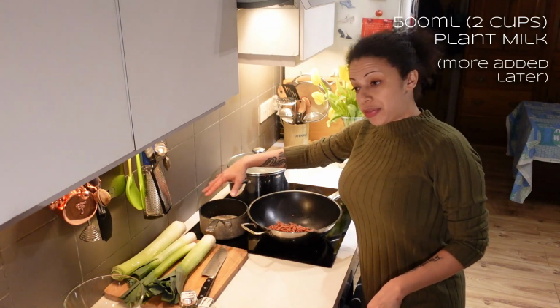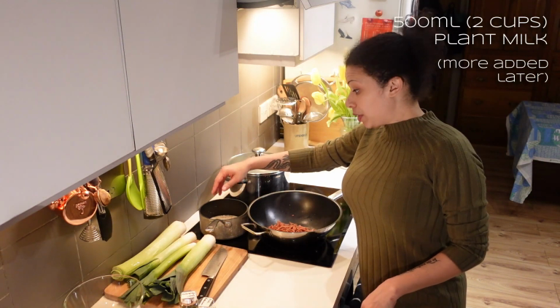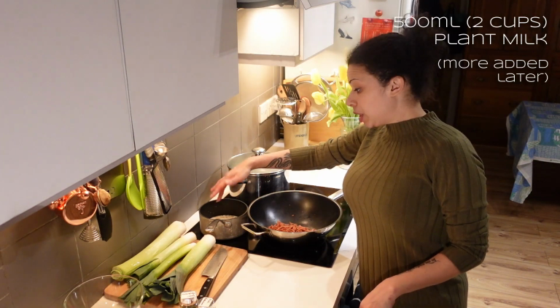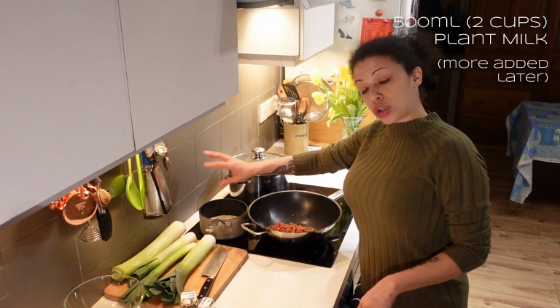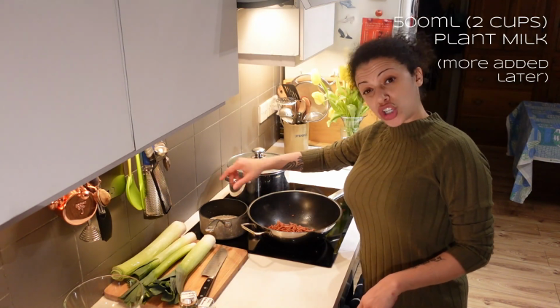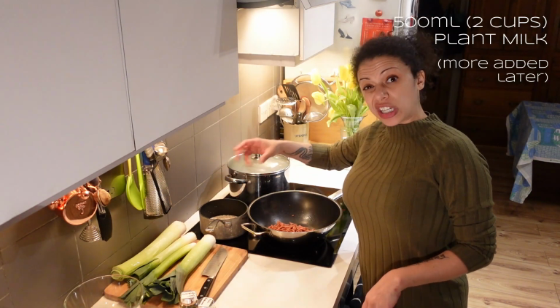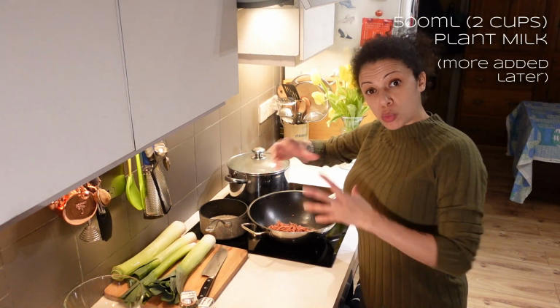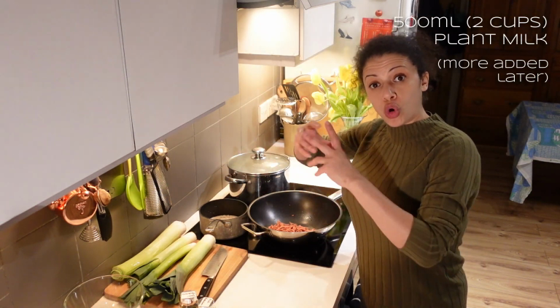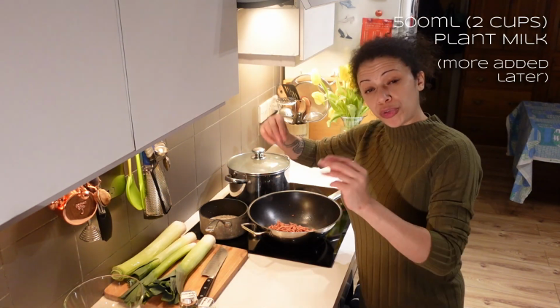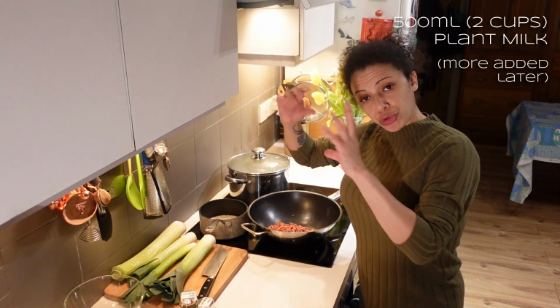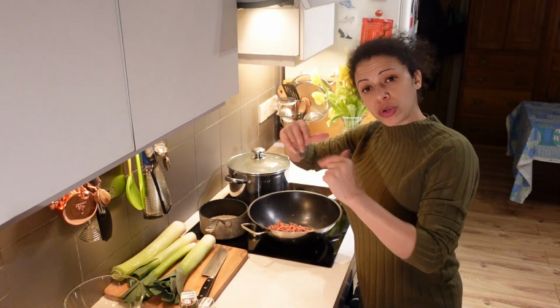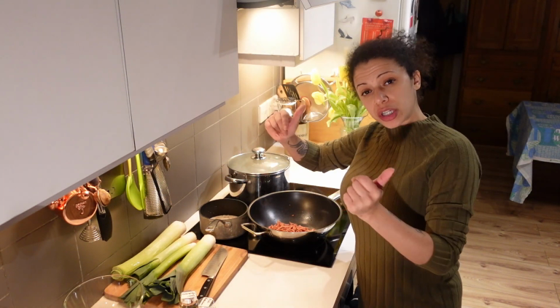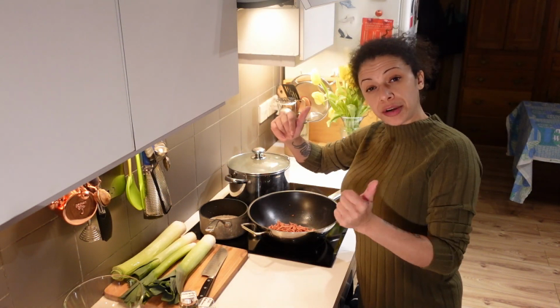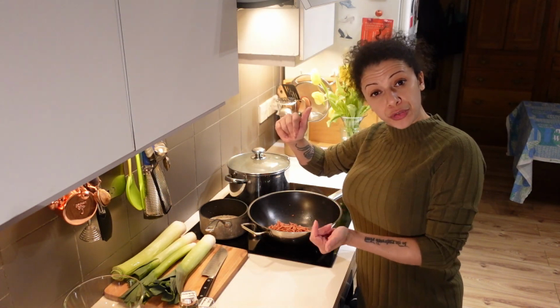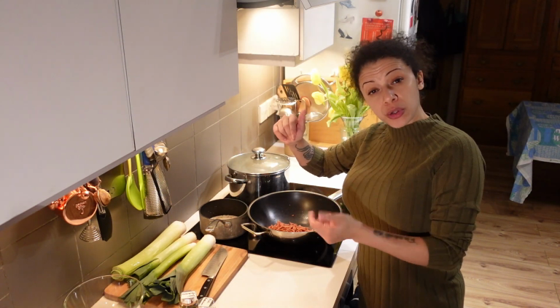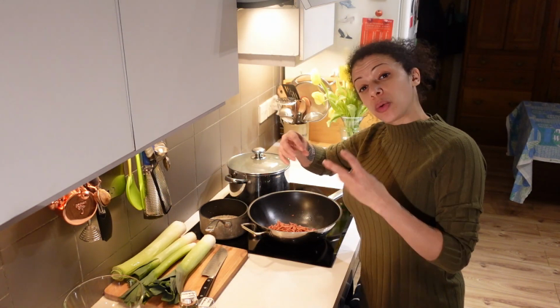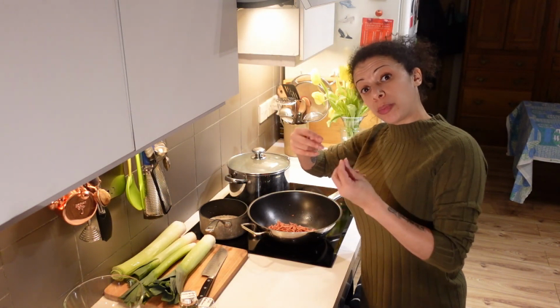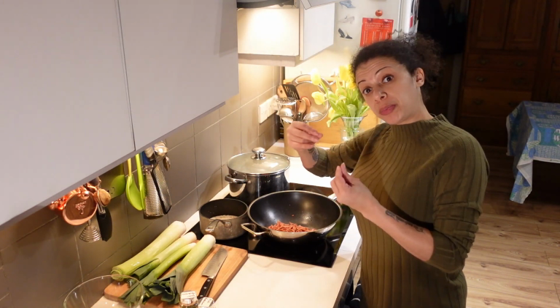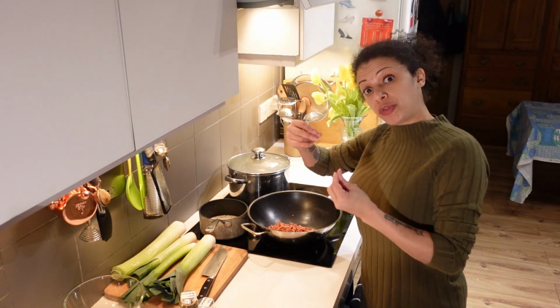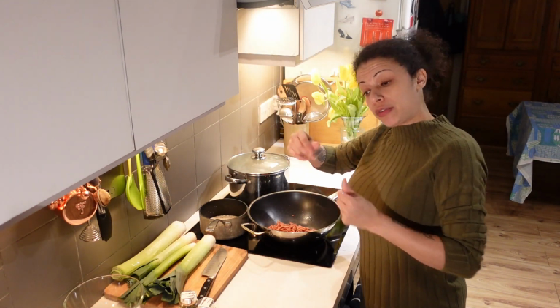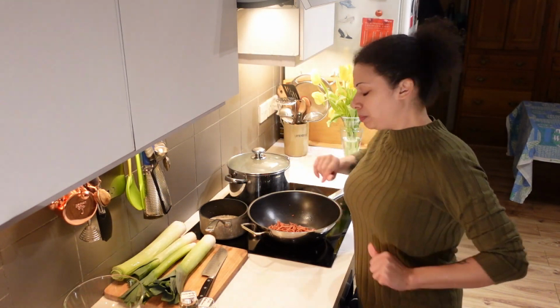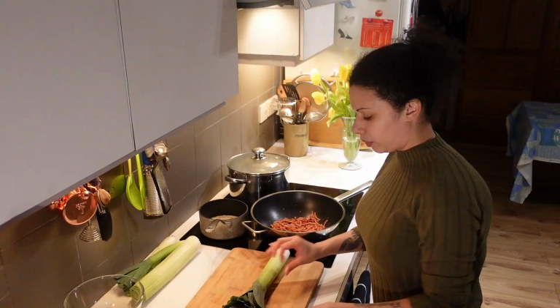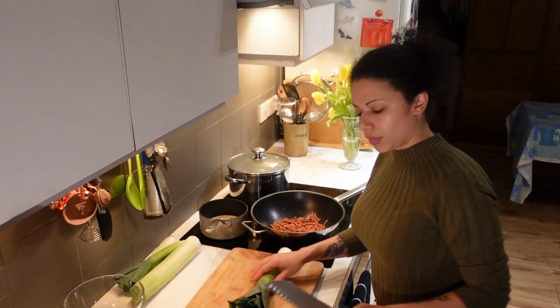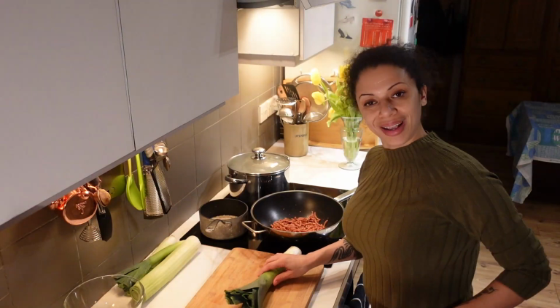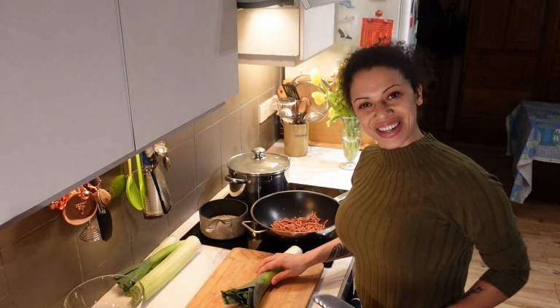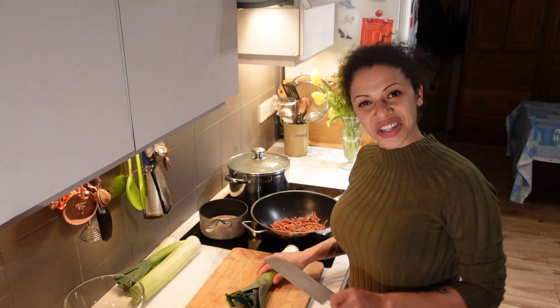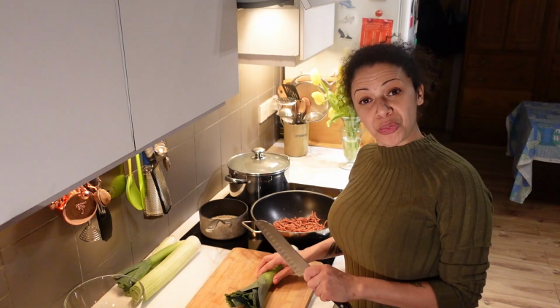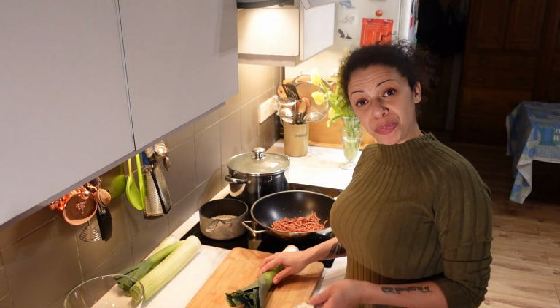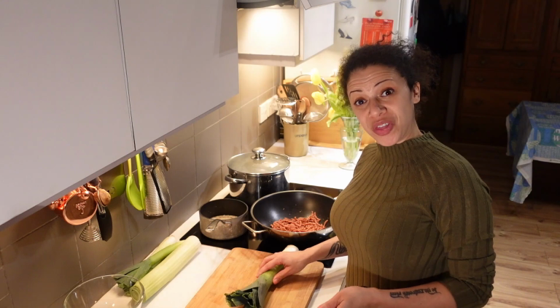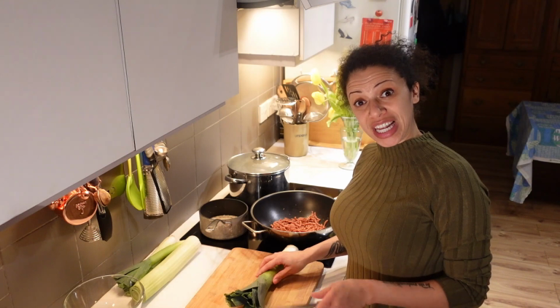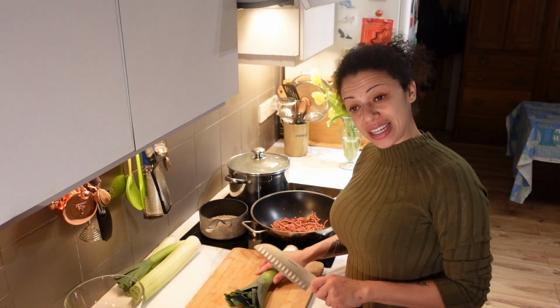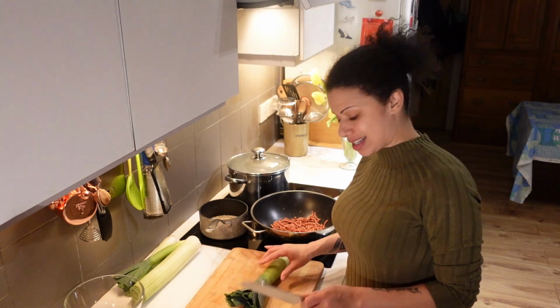I'll tip these into 200 ml of oat milk — you can use any kind of plant milk — and let the milk gently warm through and start infusing with the pepper flavour. And we'll start prepping the leeks.